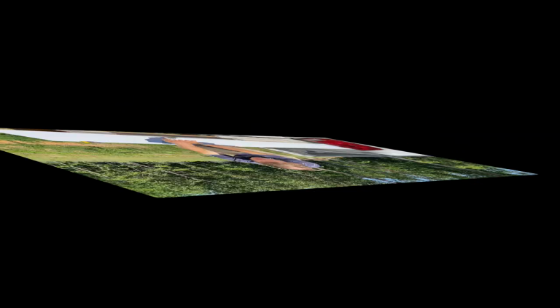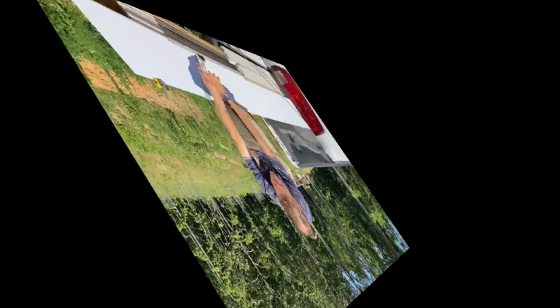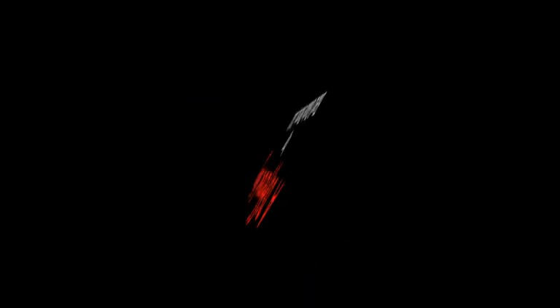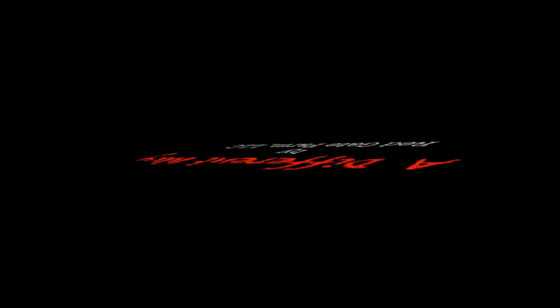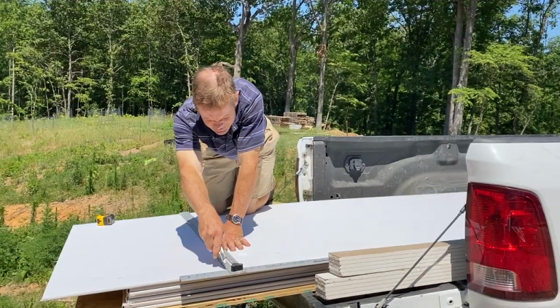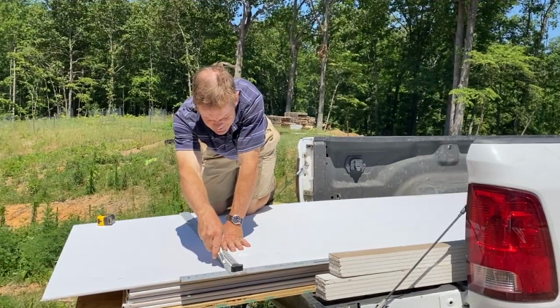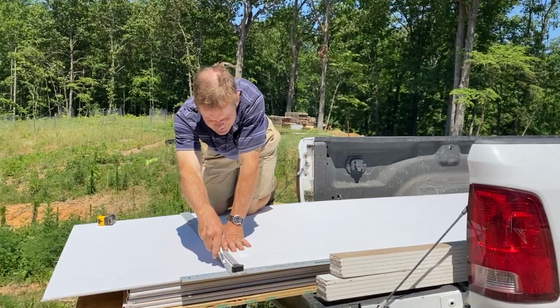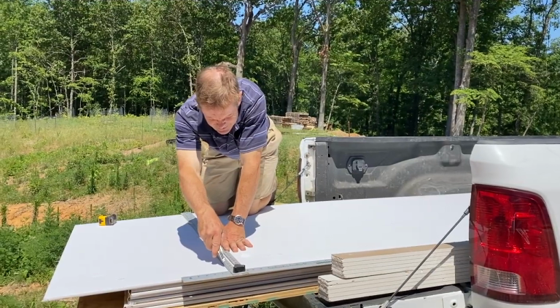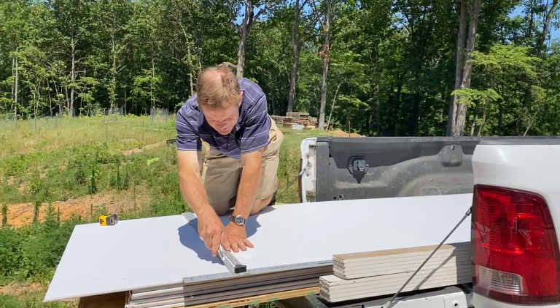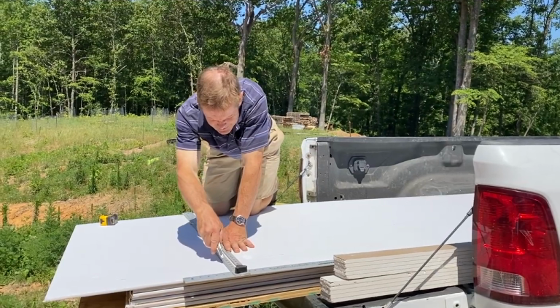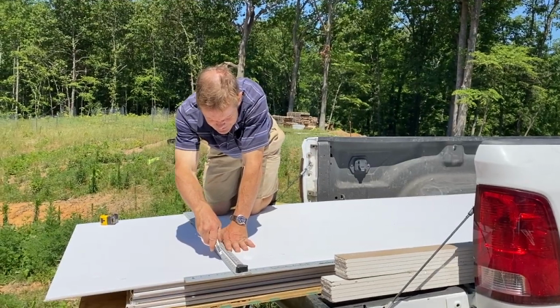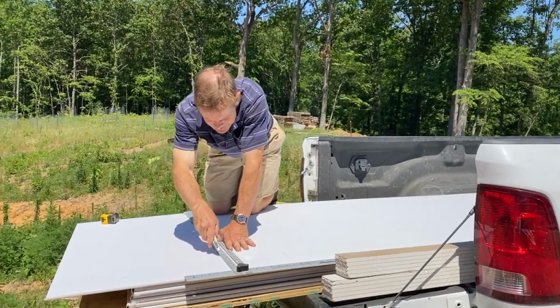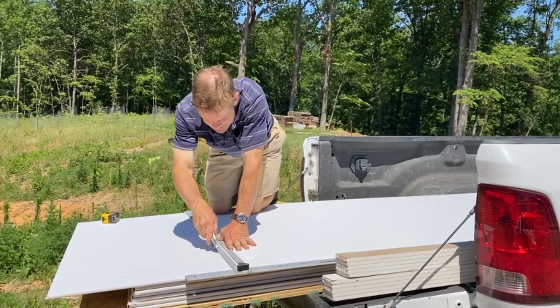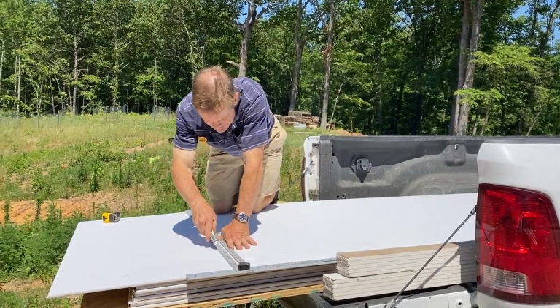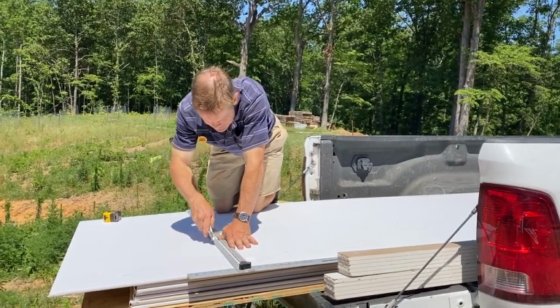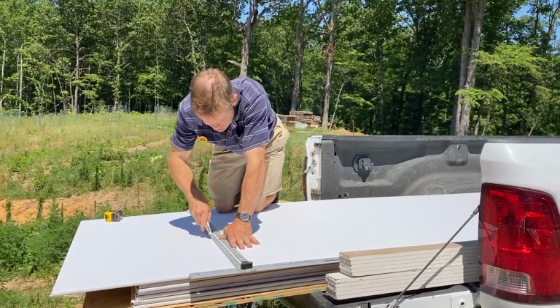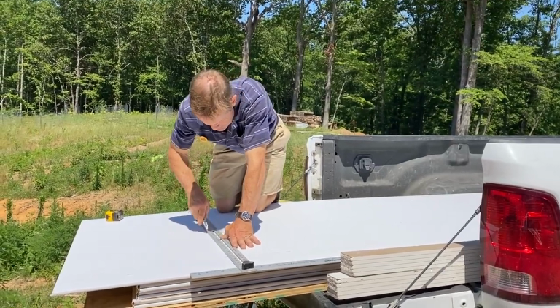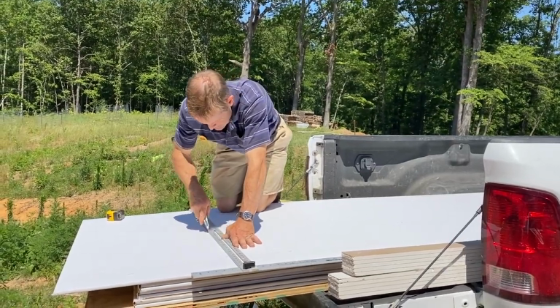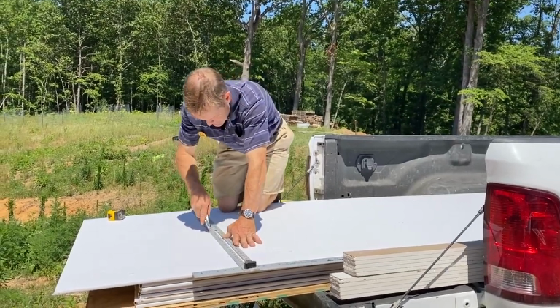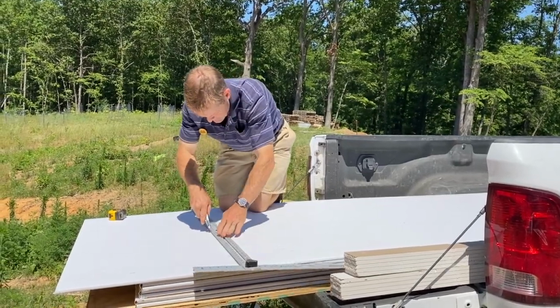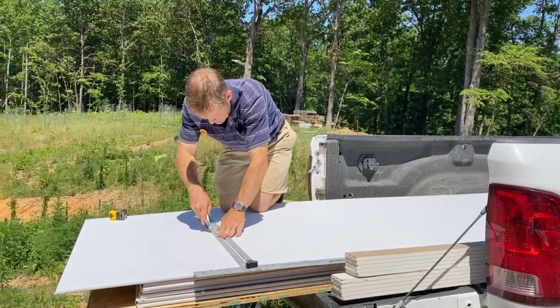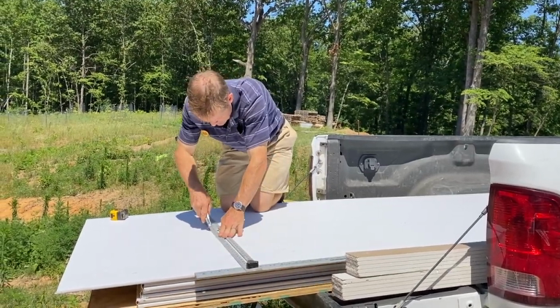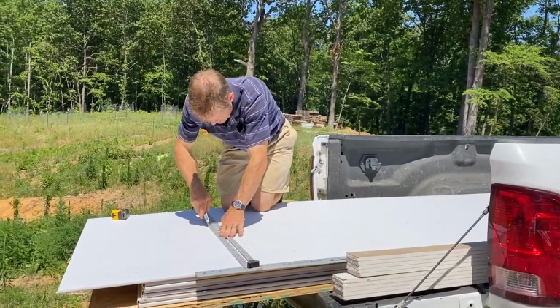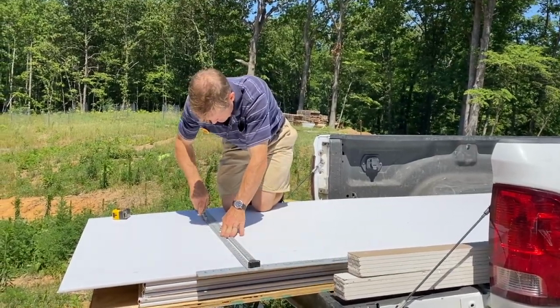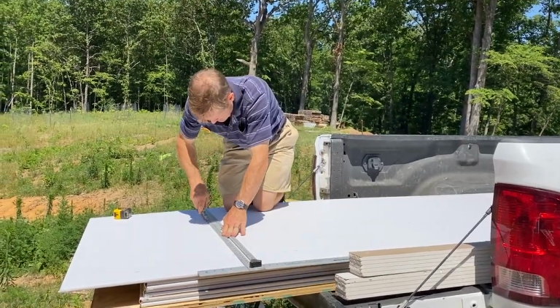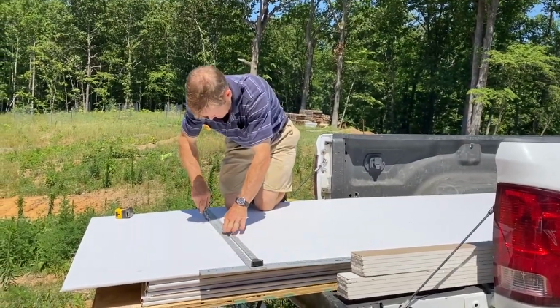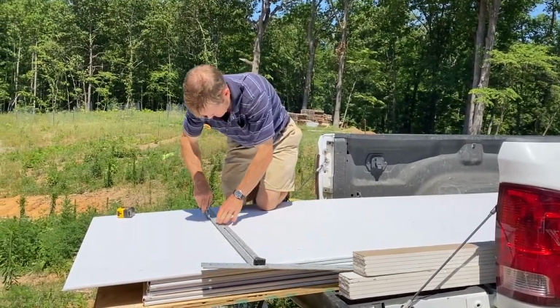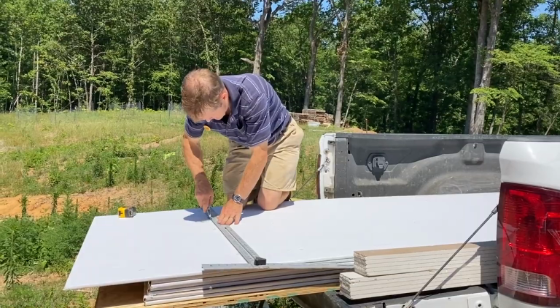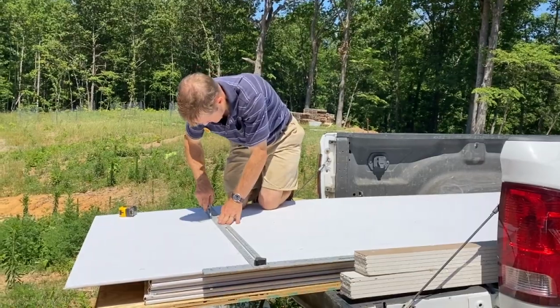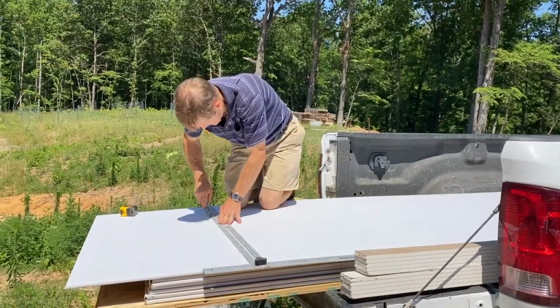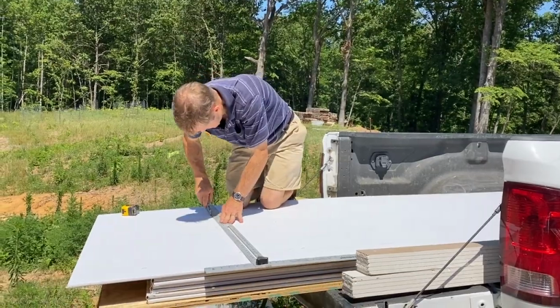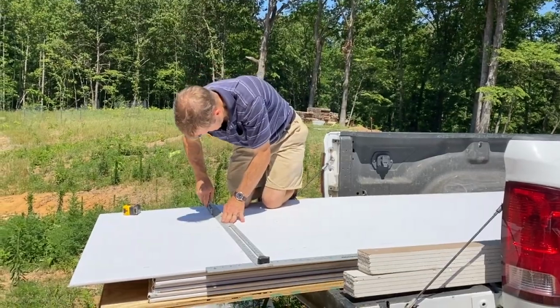We're working on the house, drywalling today, trying to get the kids some privacy.